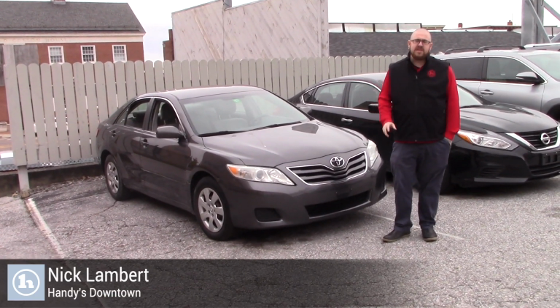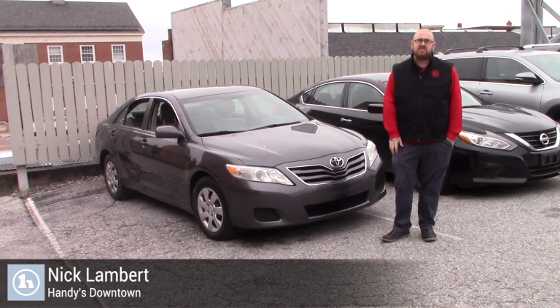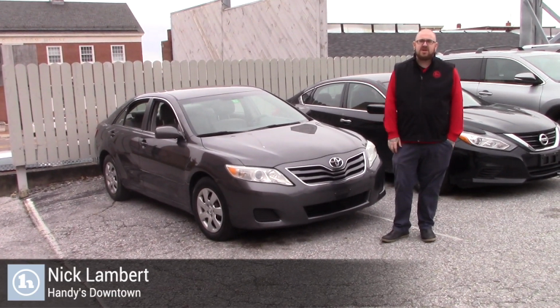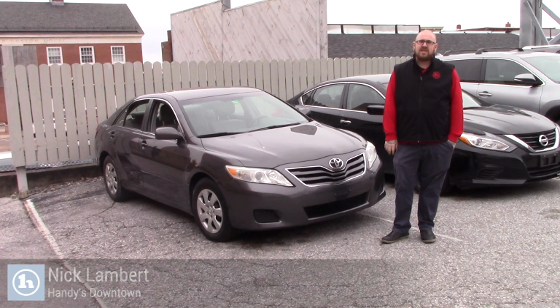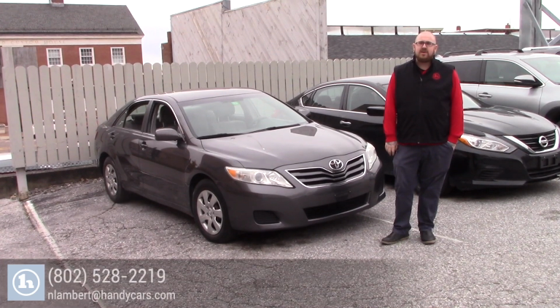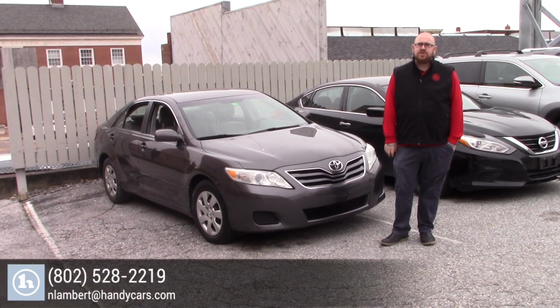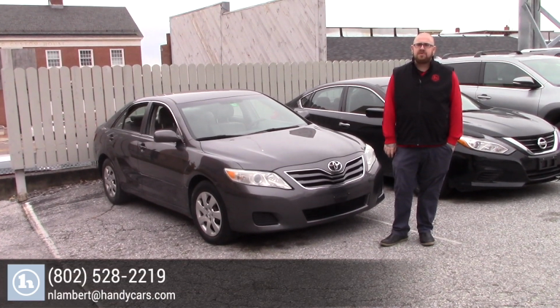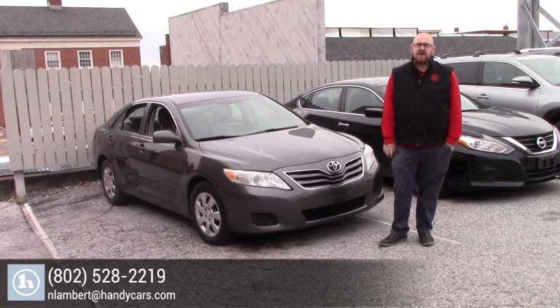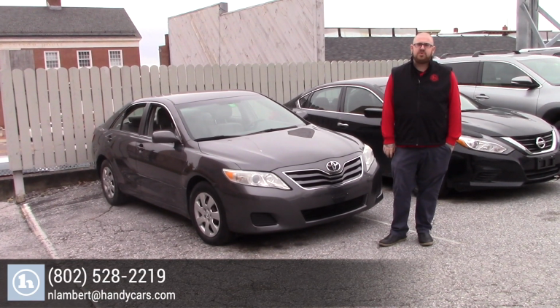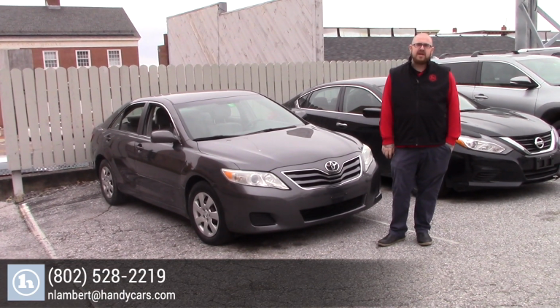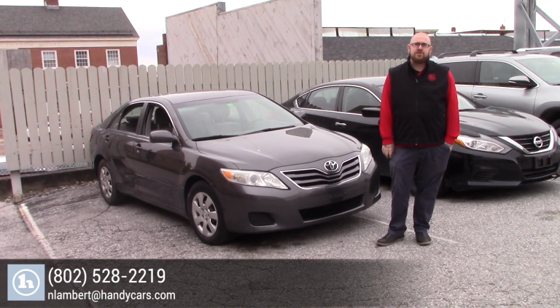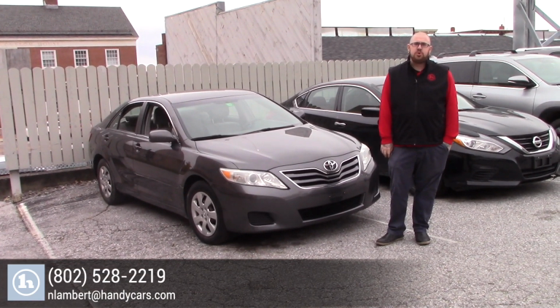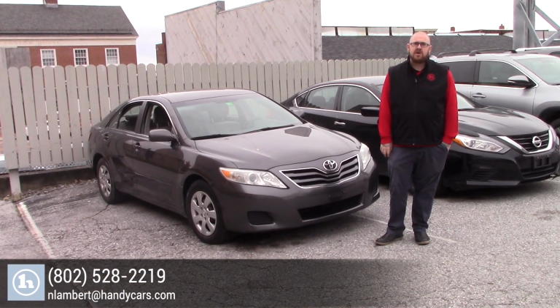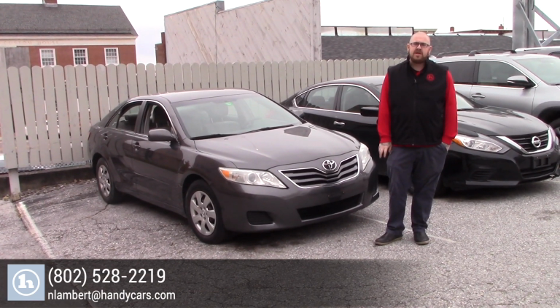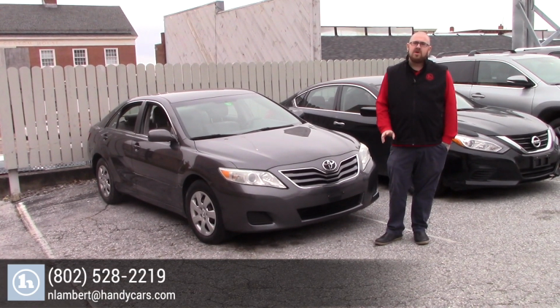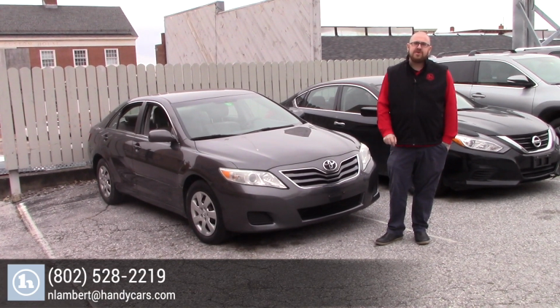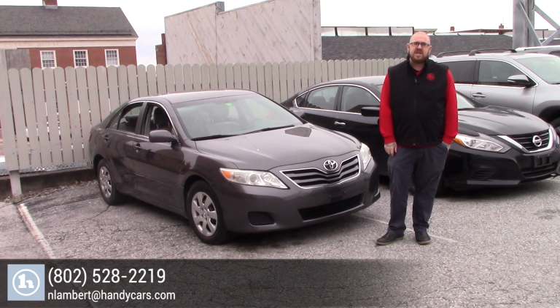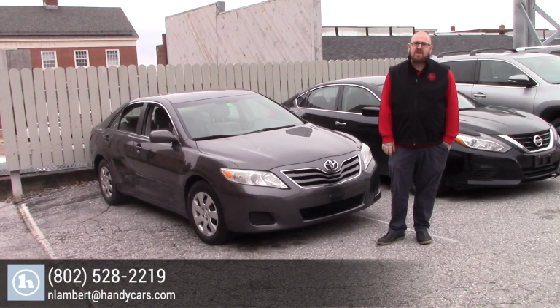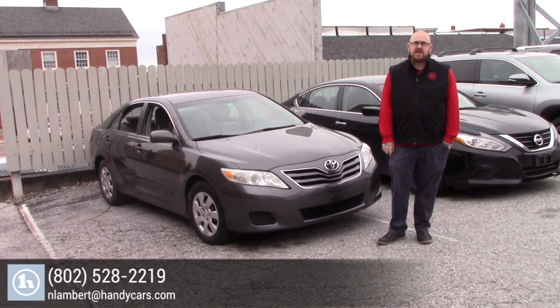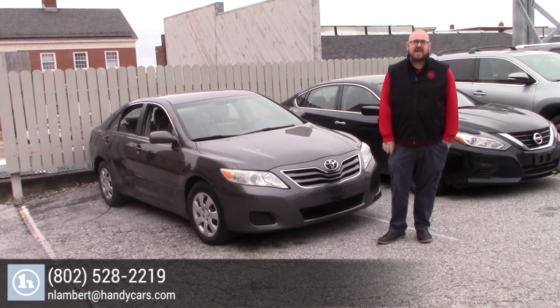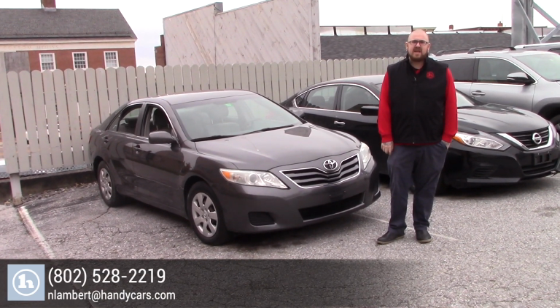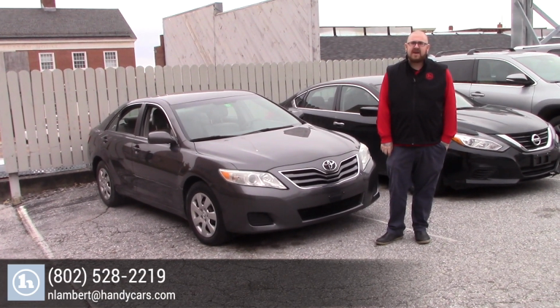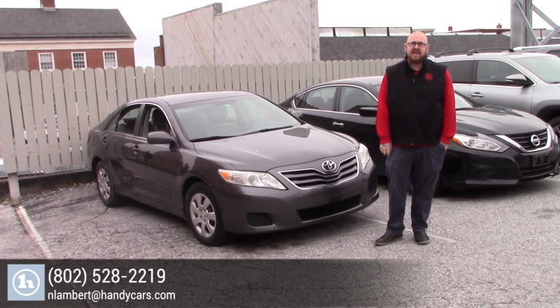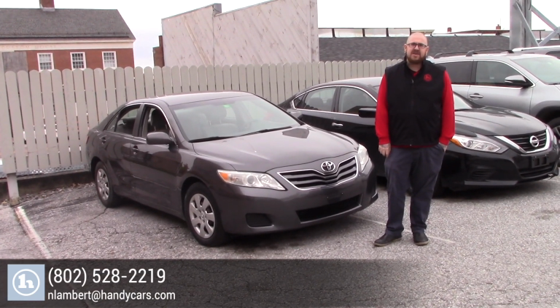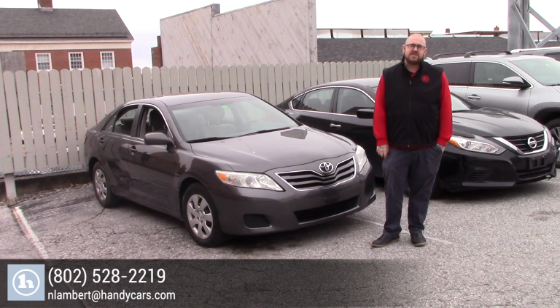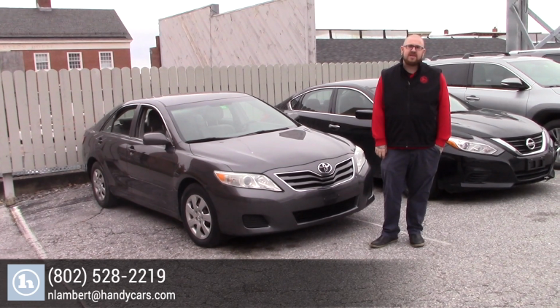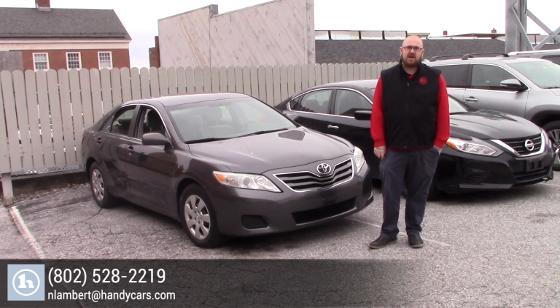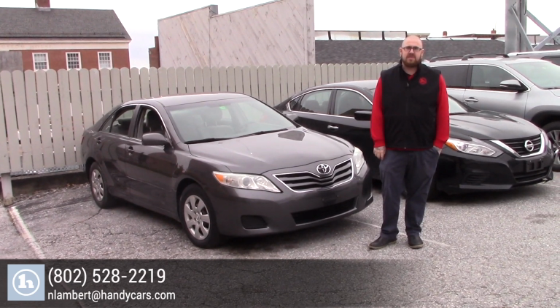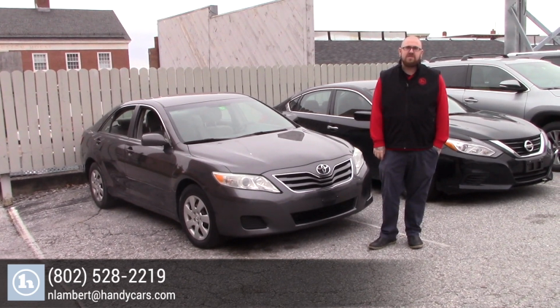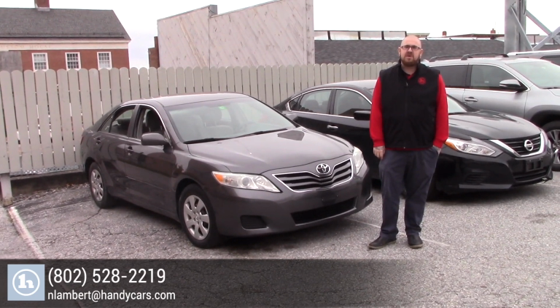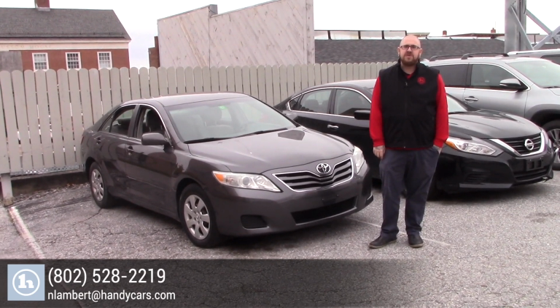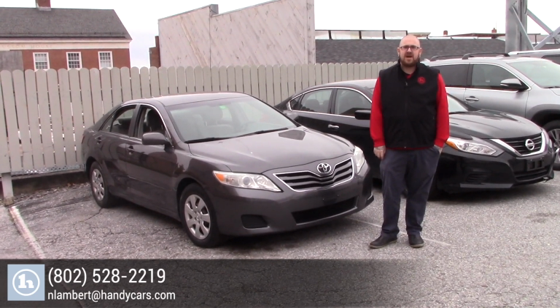please give me a call at 802-528-2219 or you can email me at nlambert@handycars.com. Thank you very much for your time.